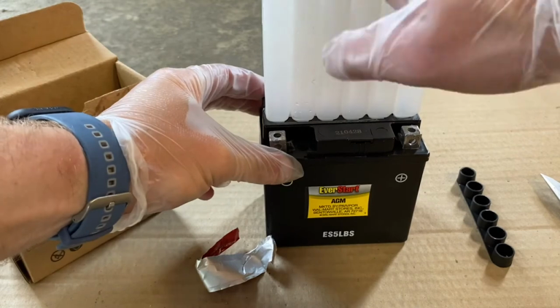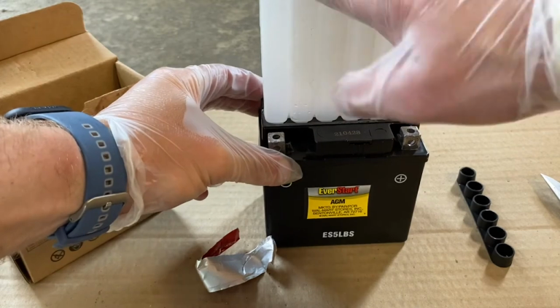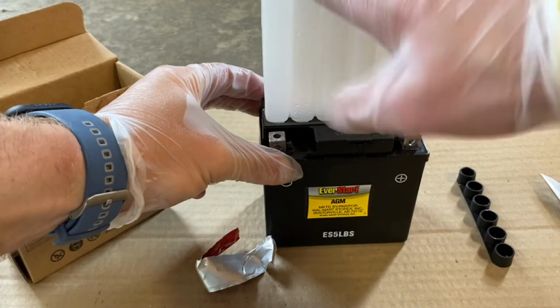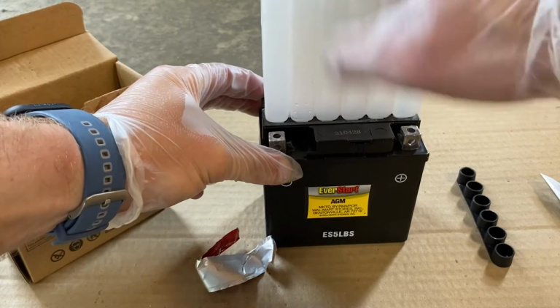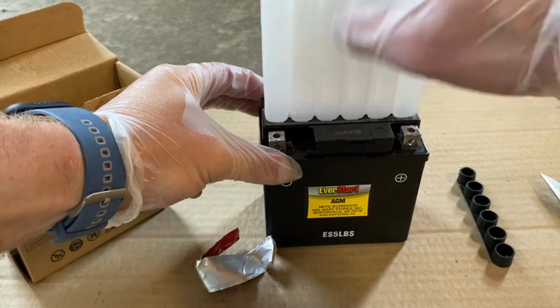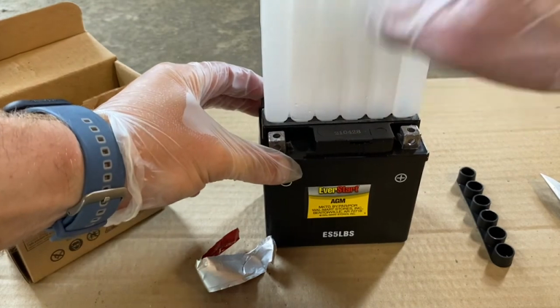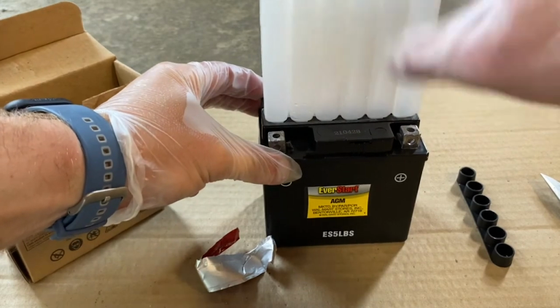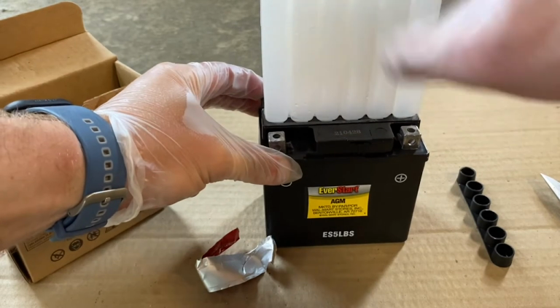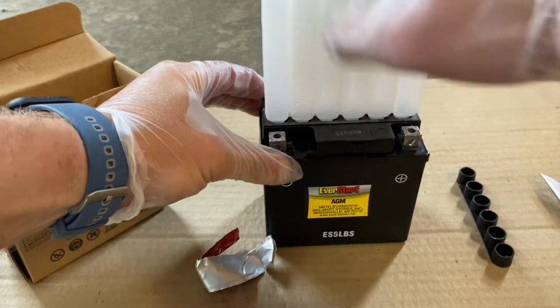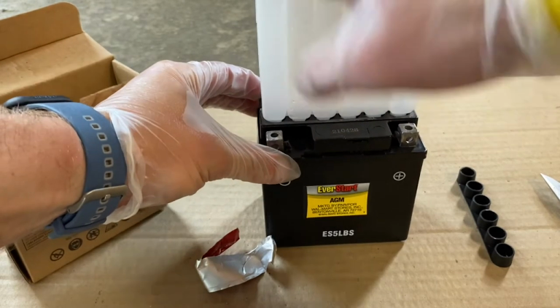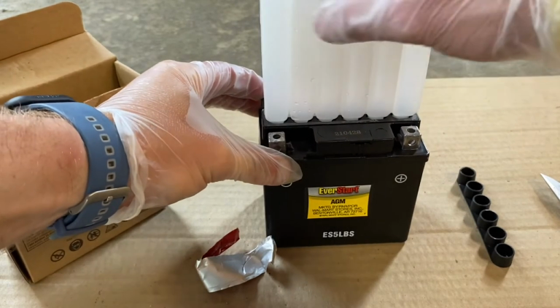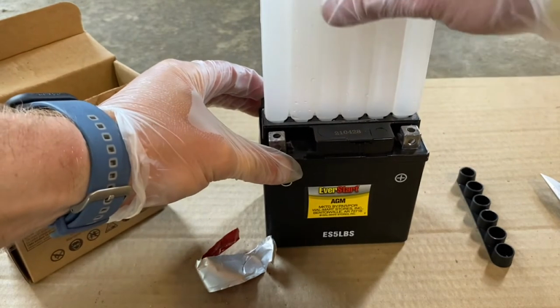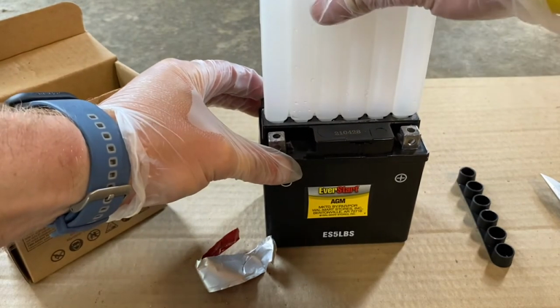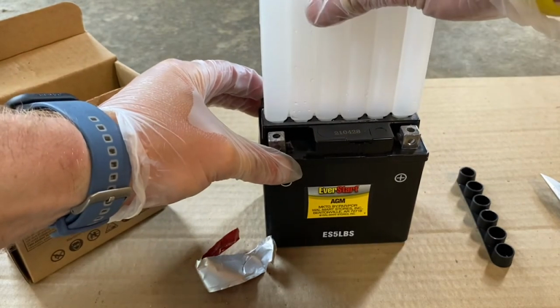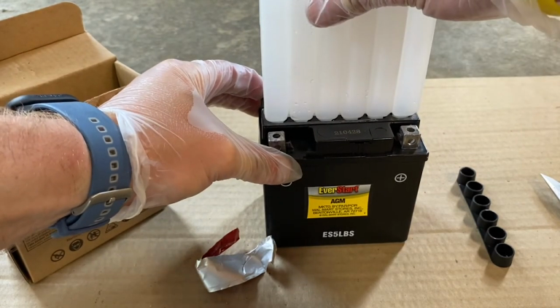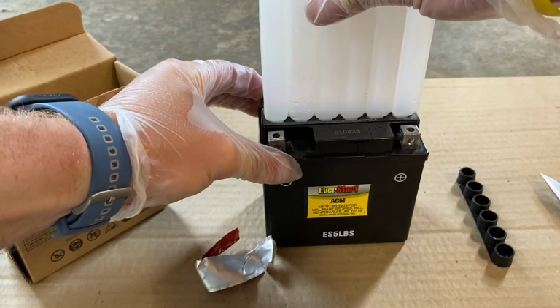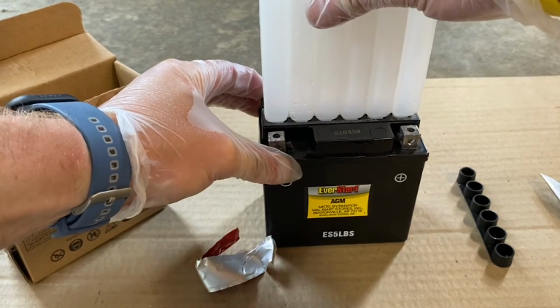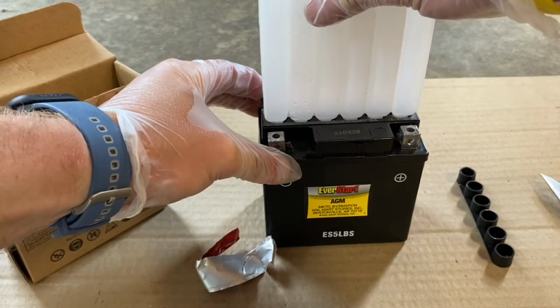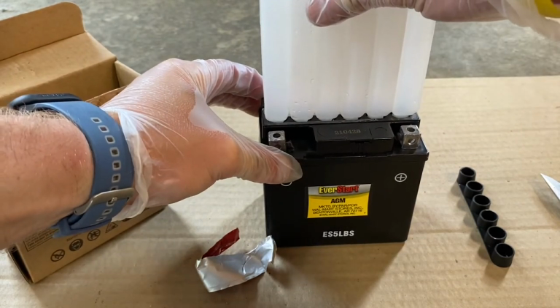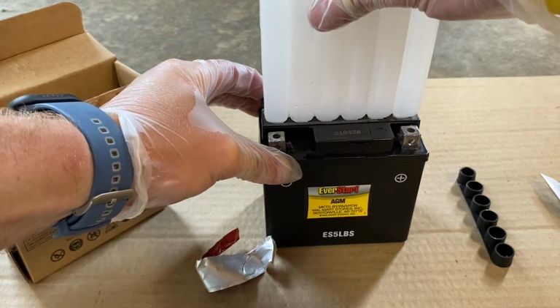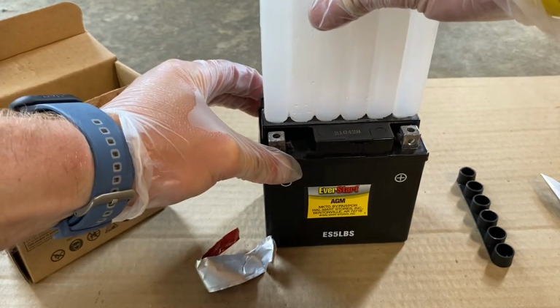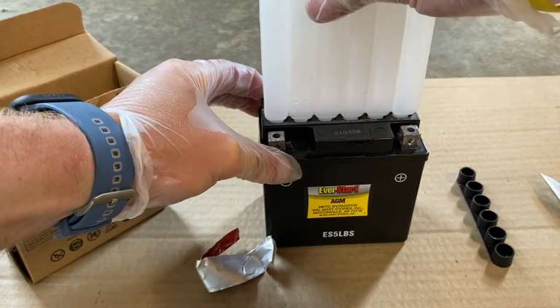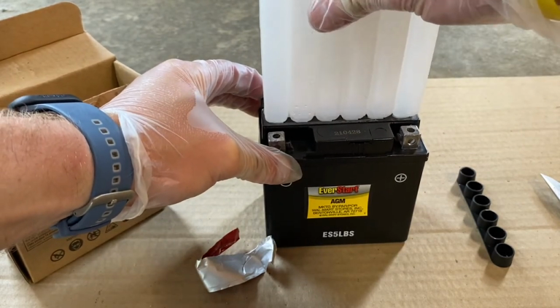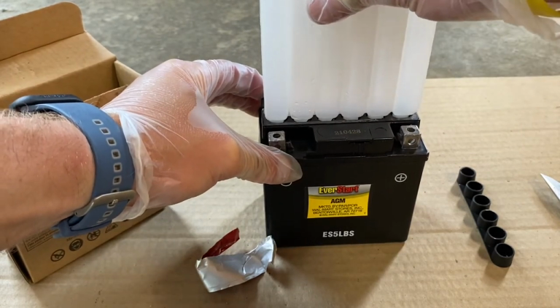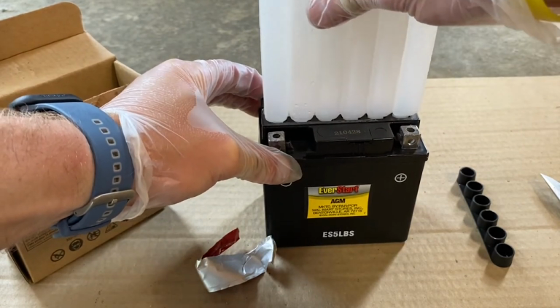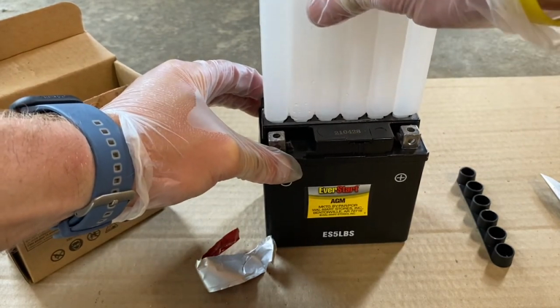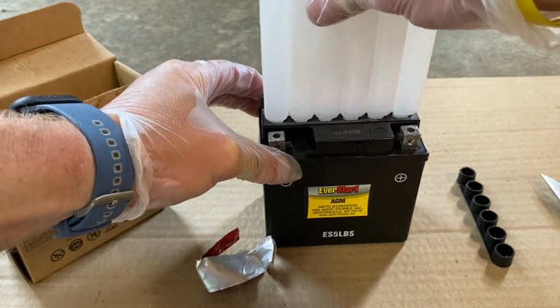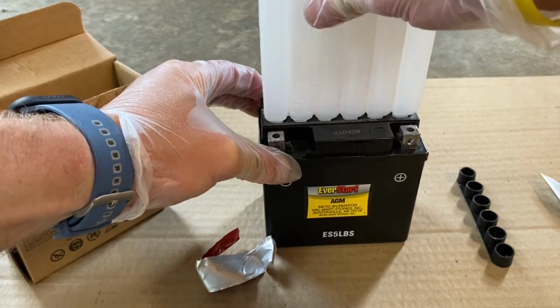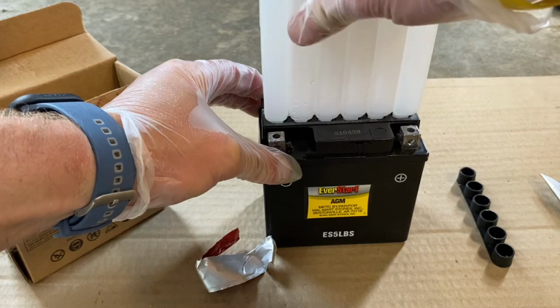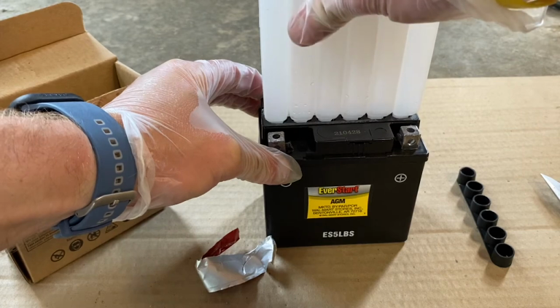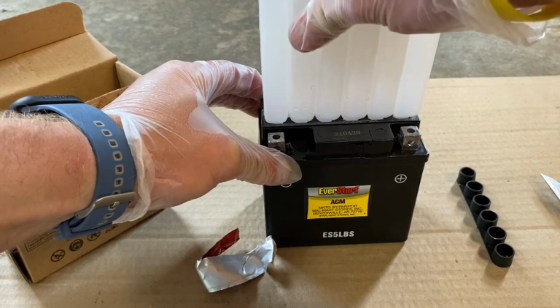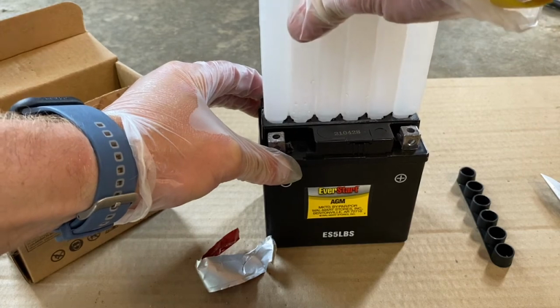Next, remove the acid bottles from the battery, and if you end up dripping like I did, use a wet rag to clean up any of the acid.